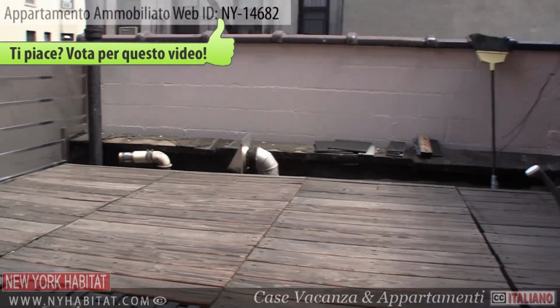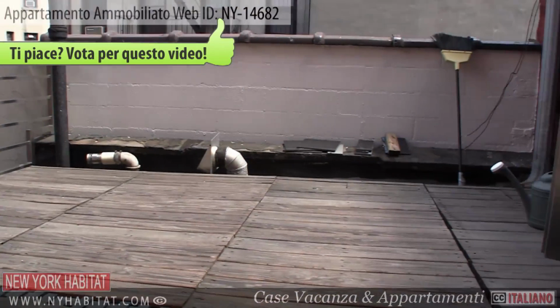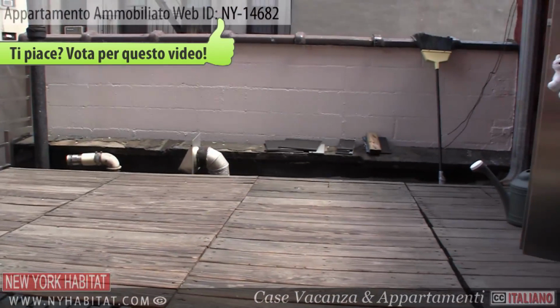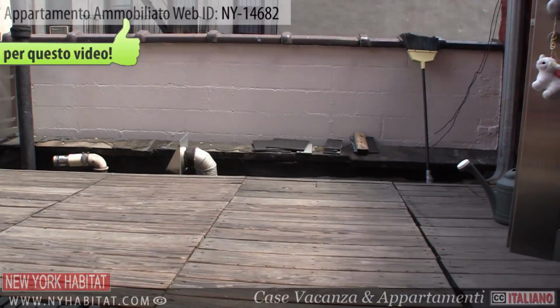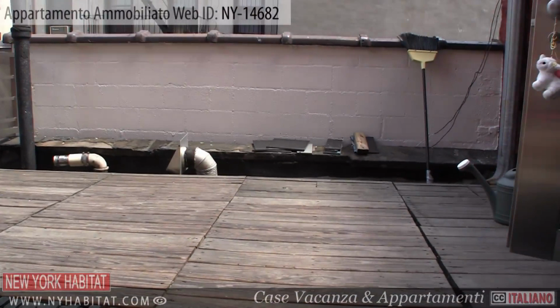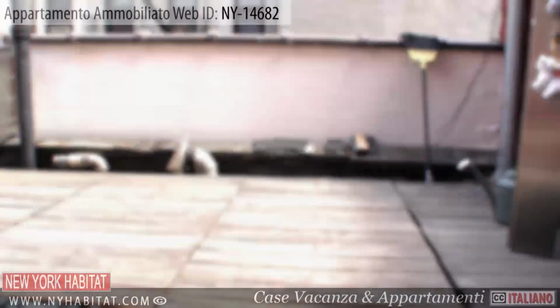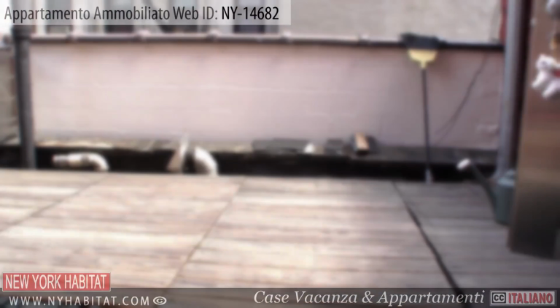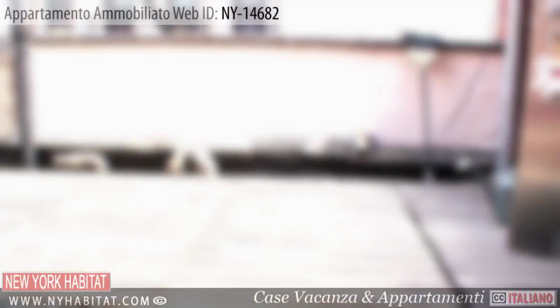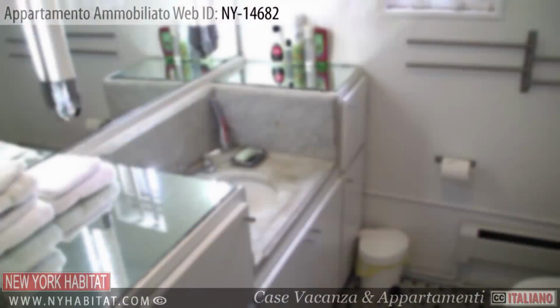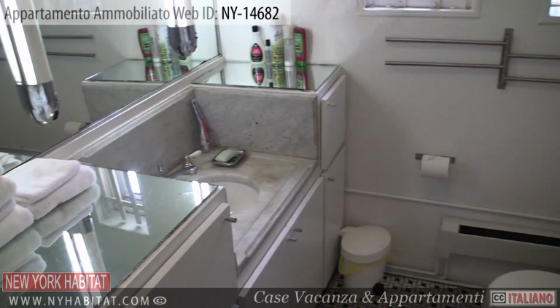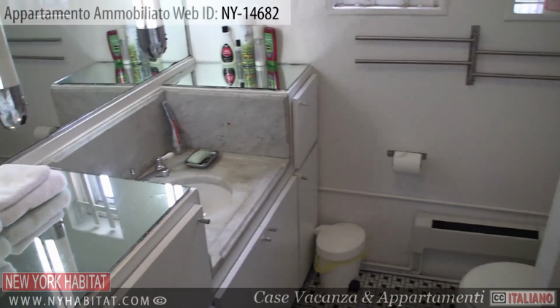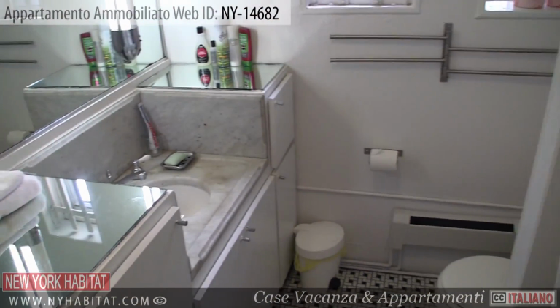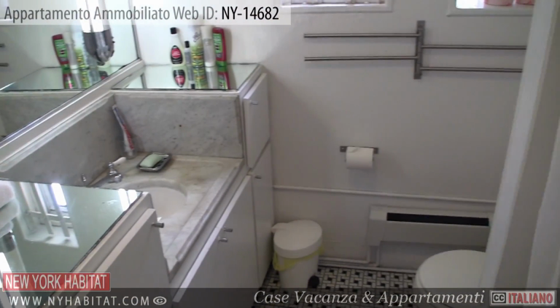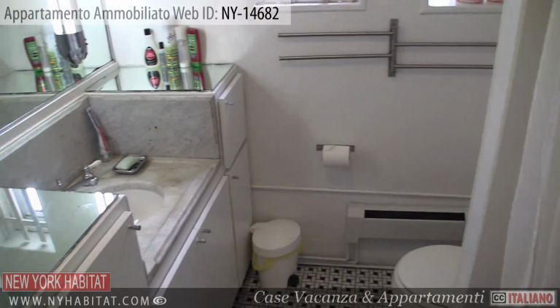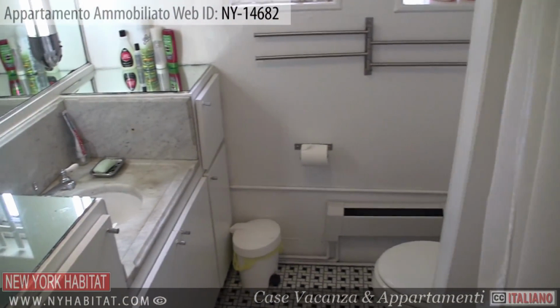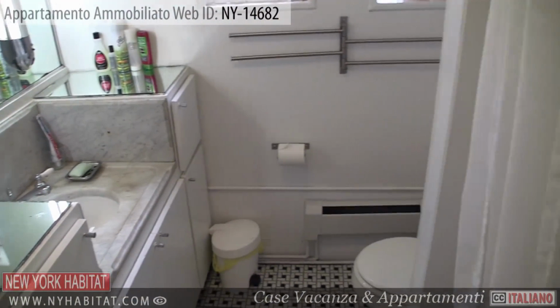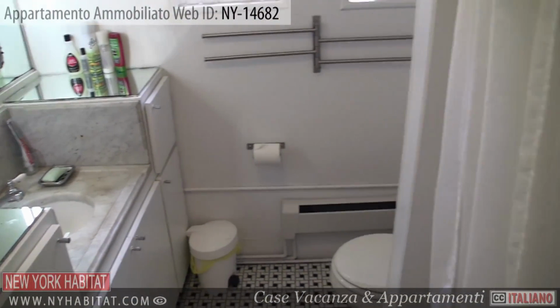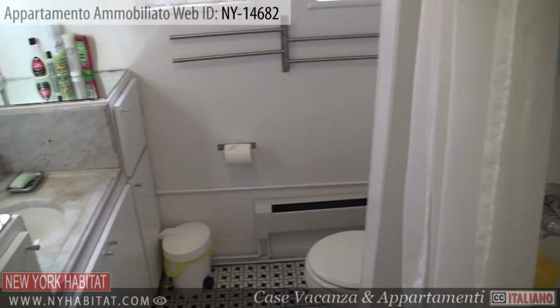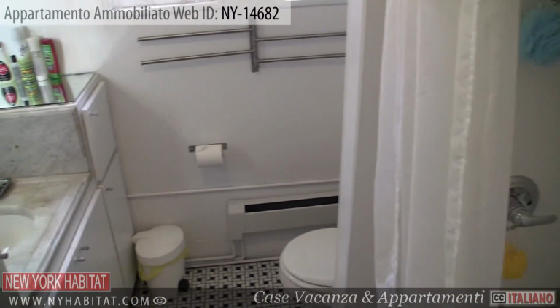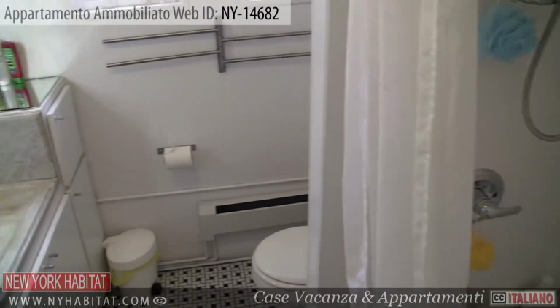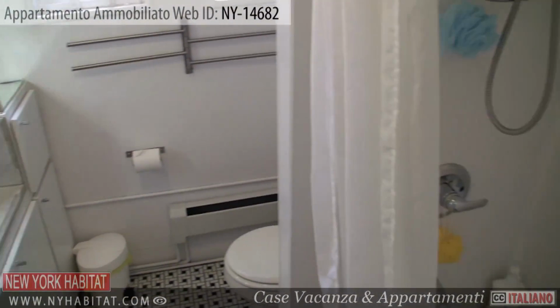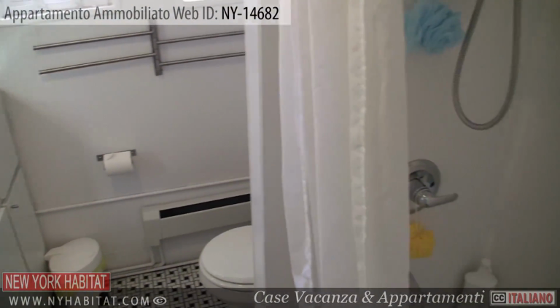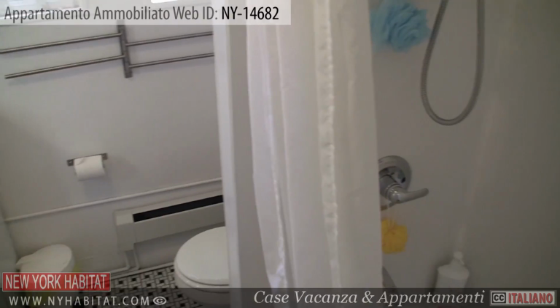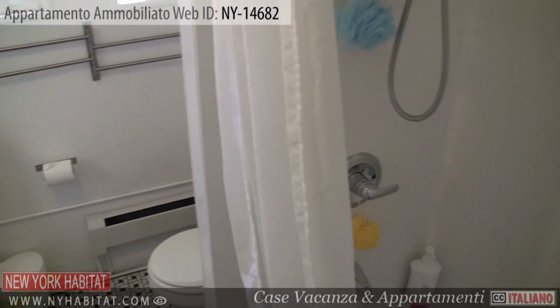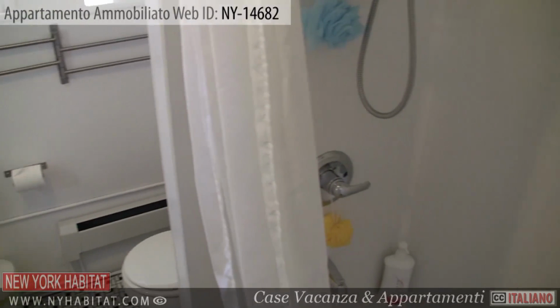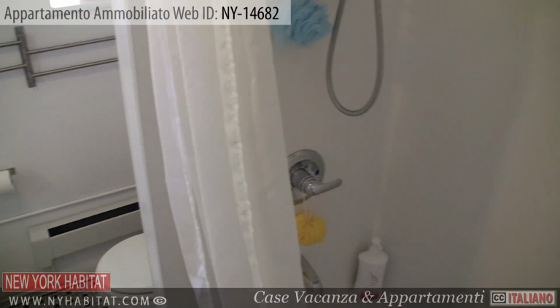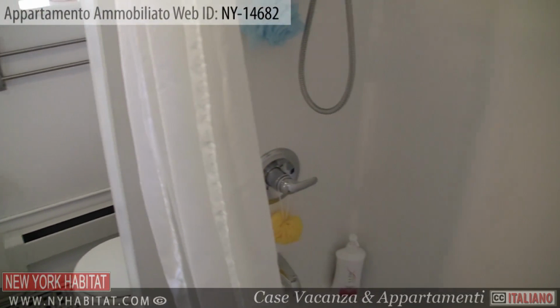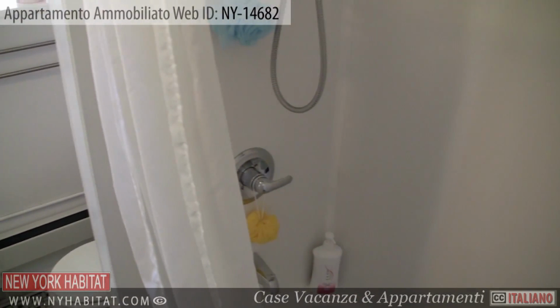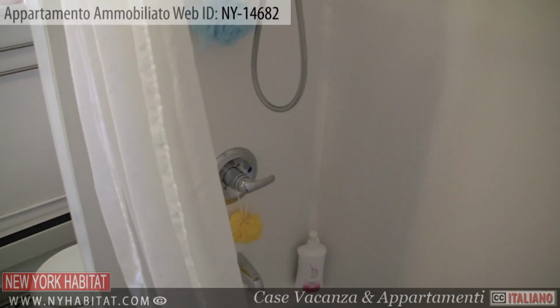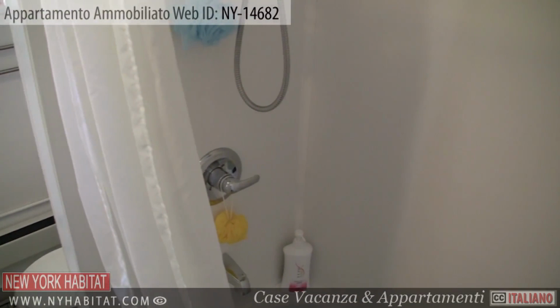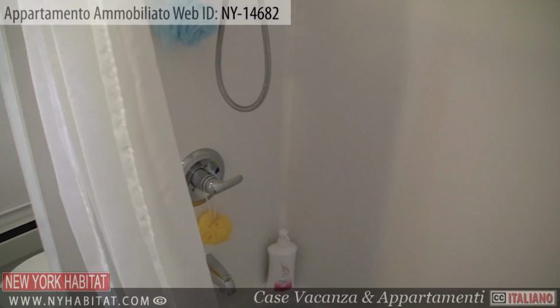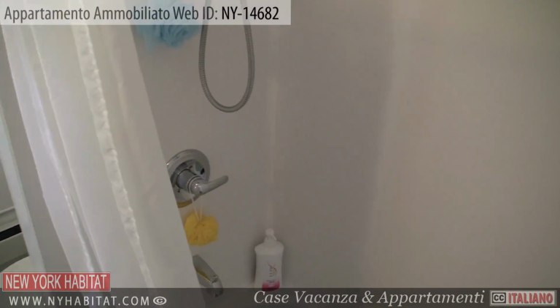Near the kitchen is the bathroom. The bathroom is equipped with a bathtub and shower.